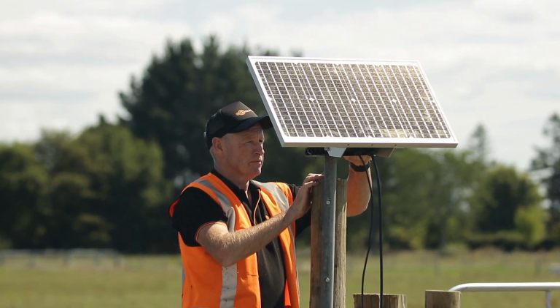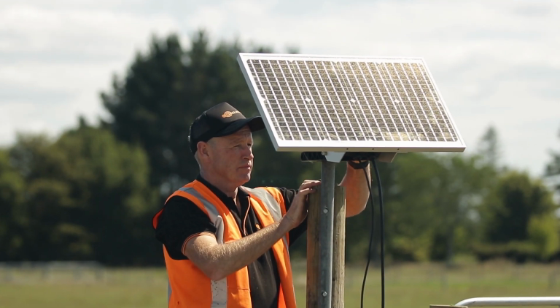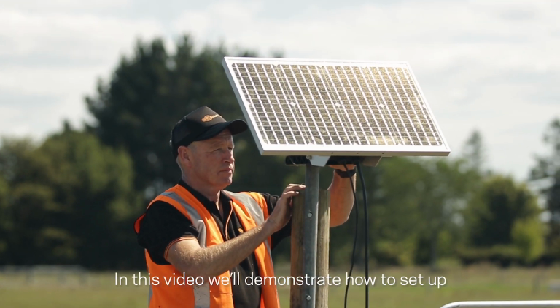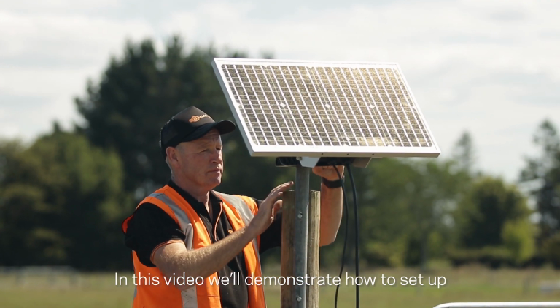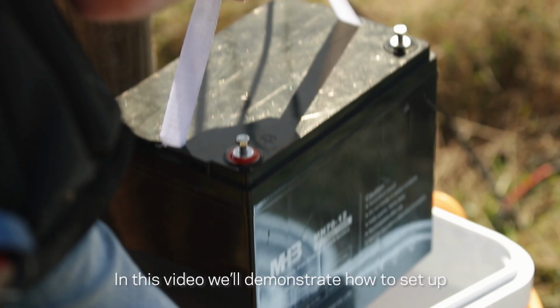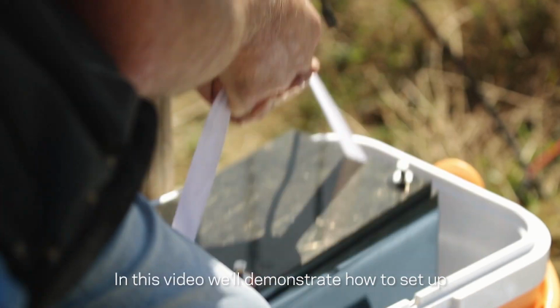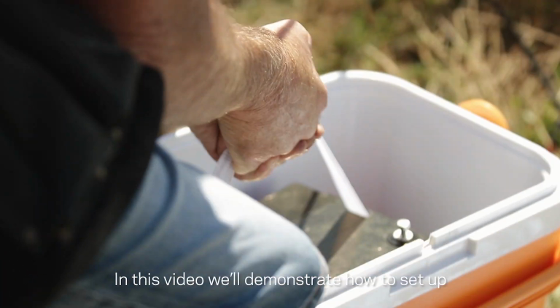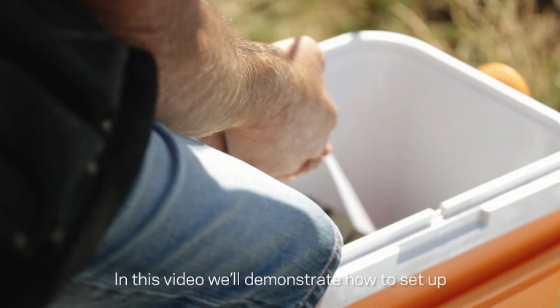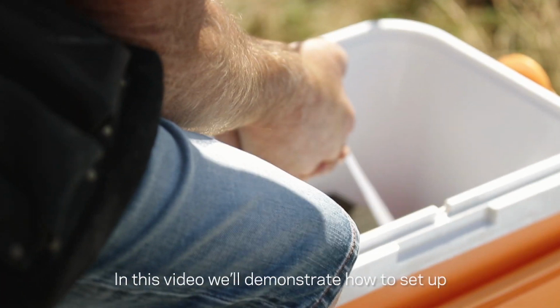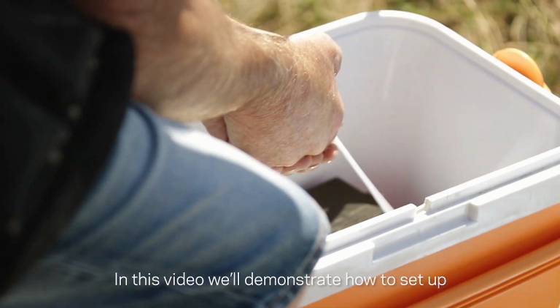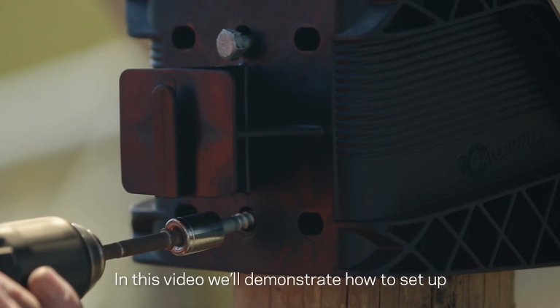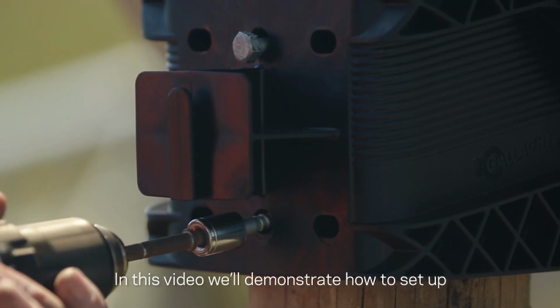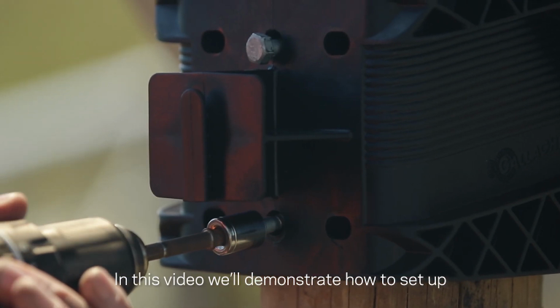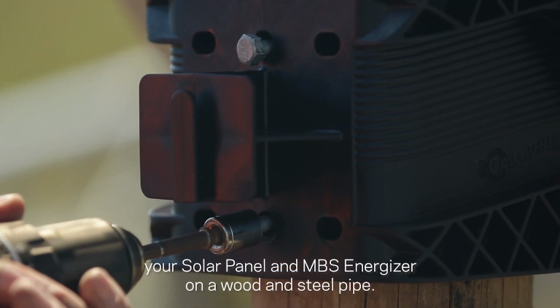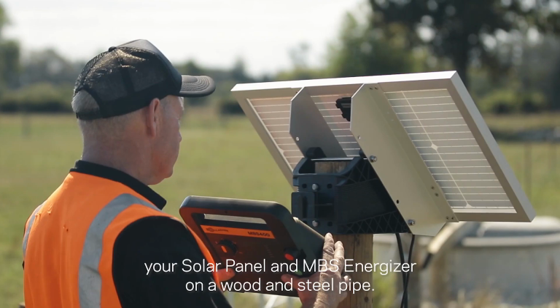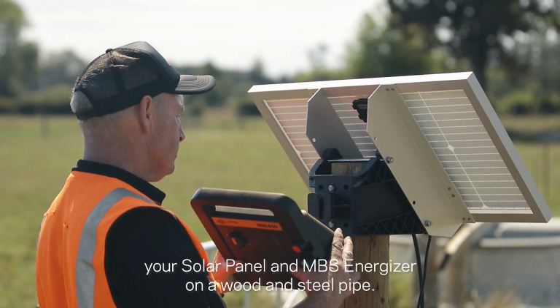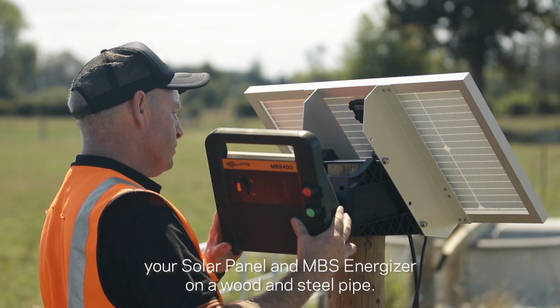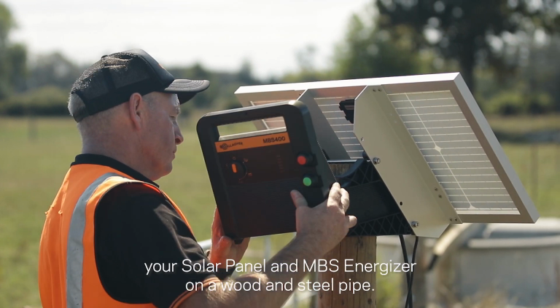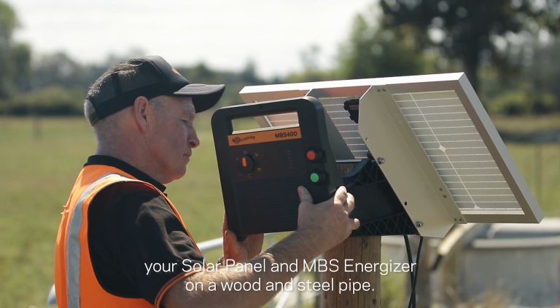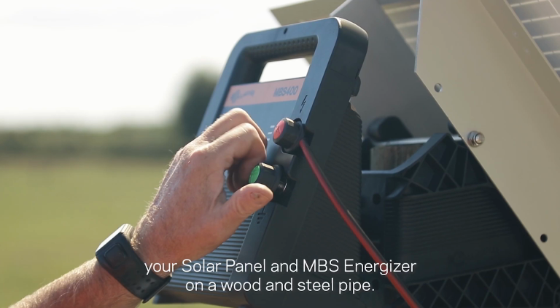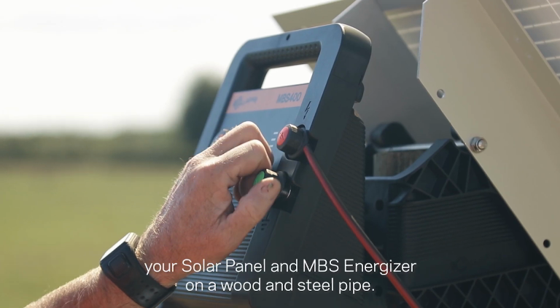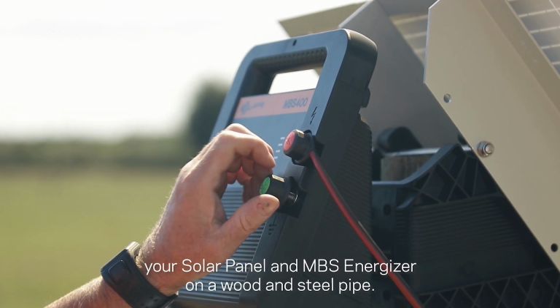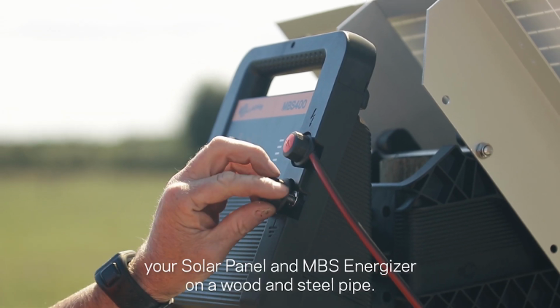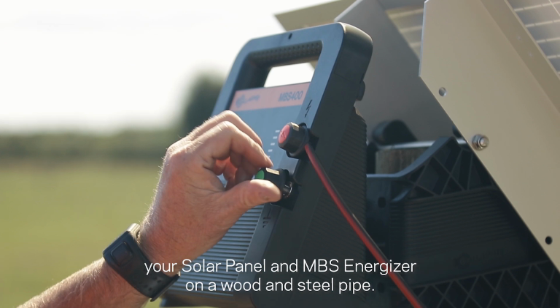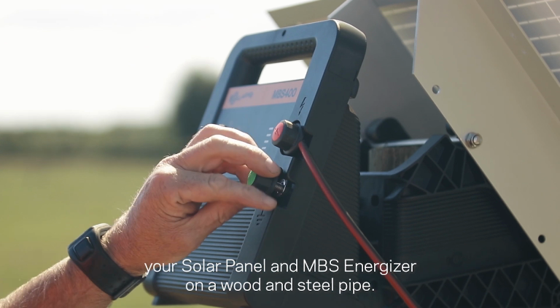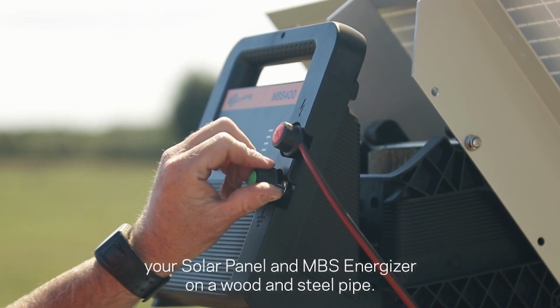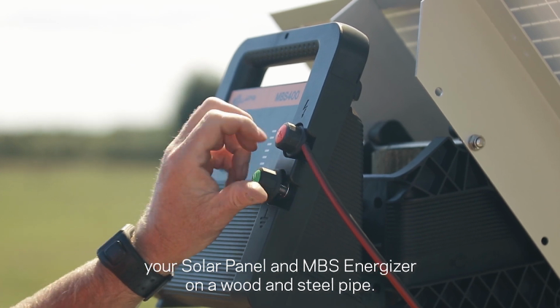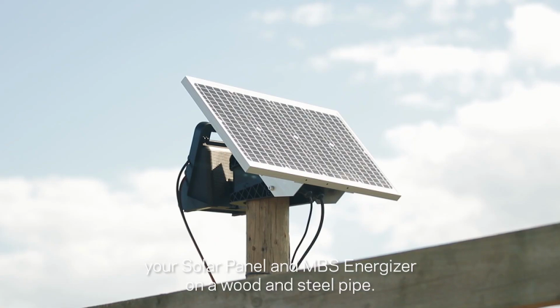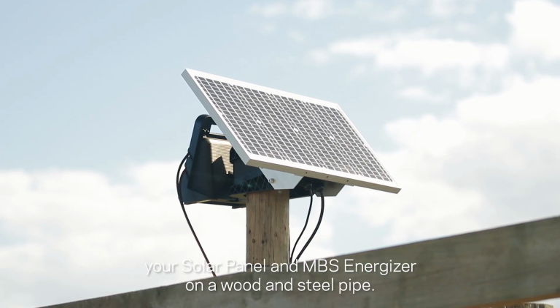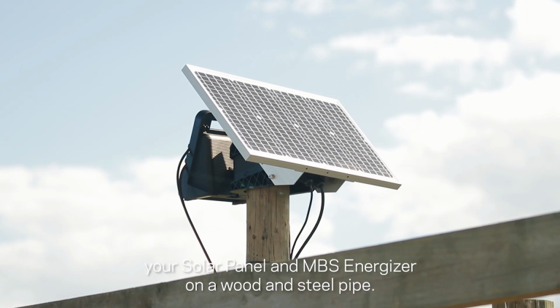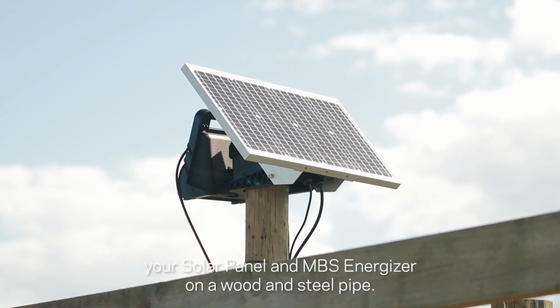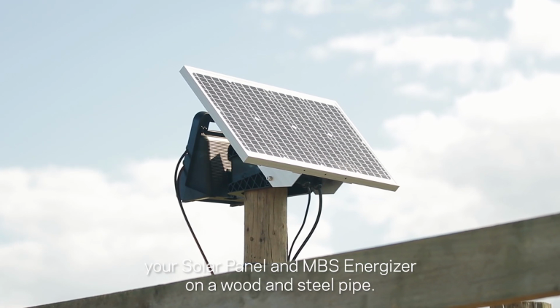In this video we'll demonstrate how to set up your solar panel and MBS energizer on a wood and steel pipe.